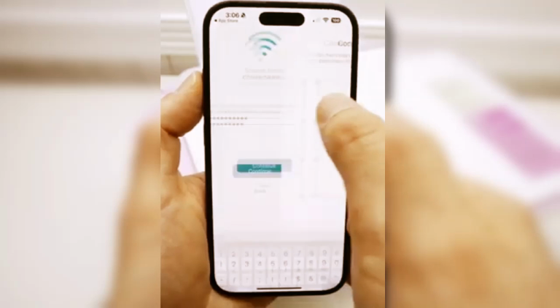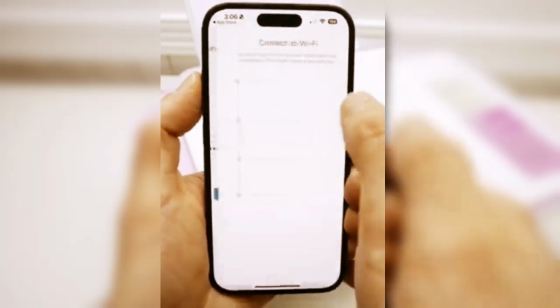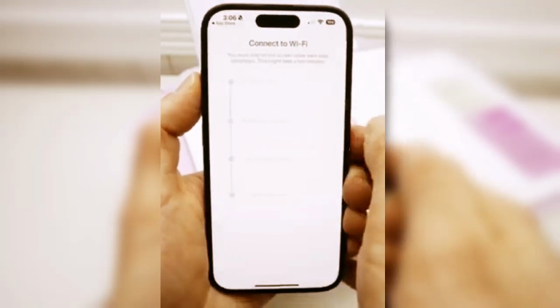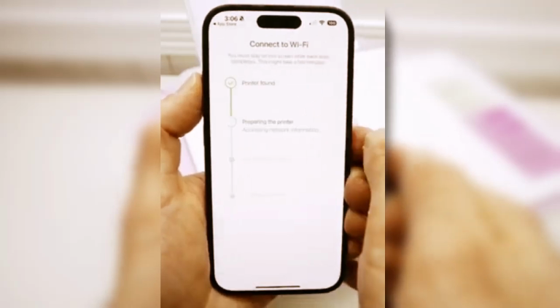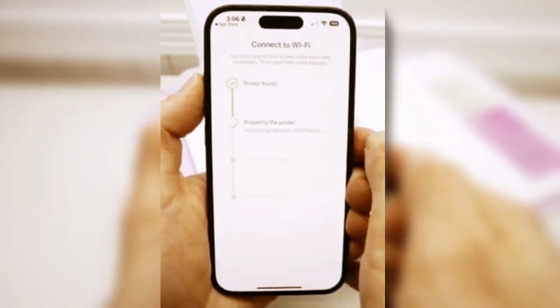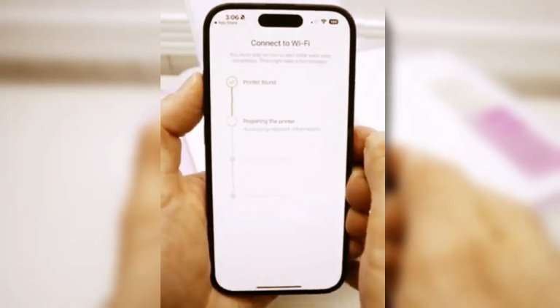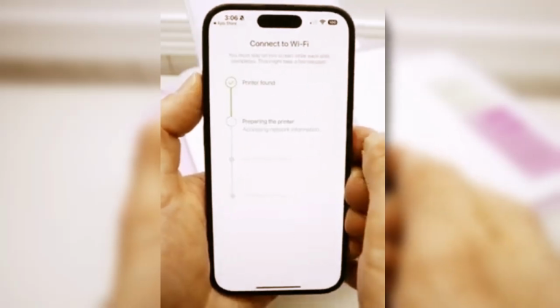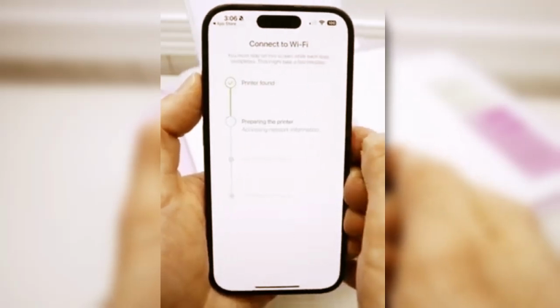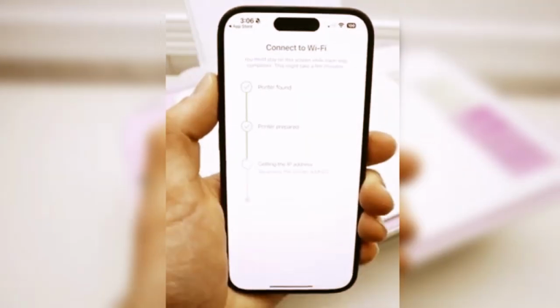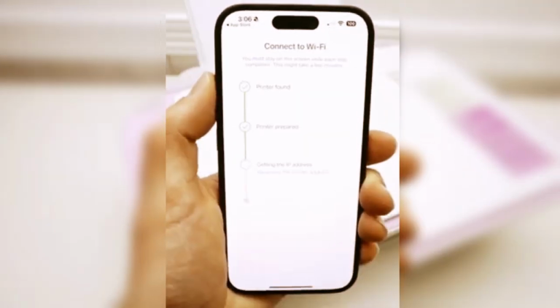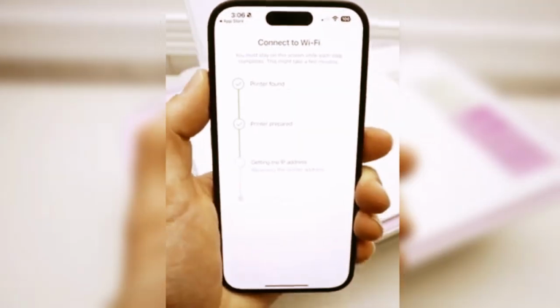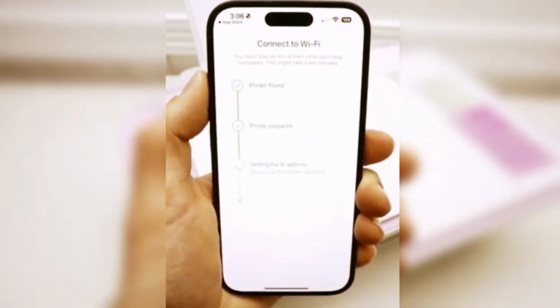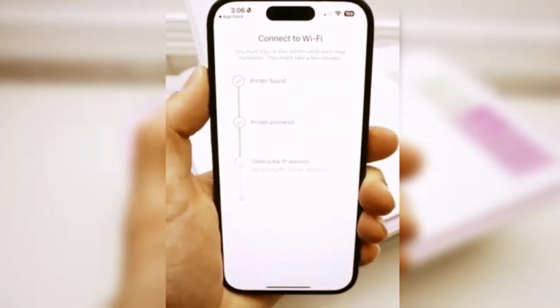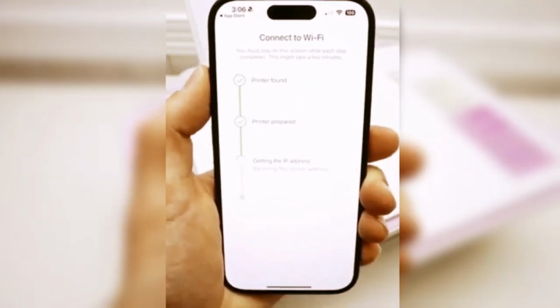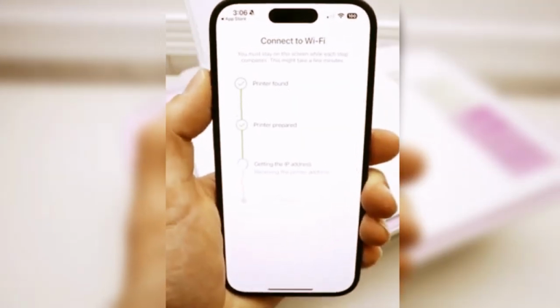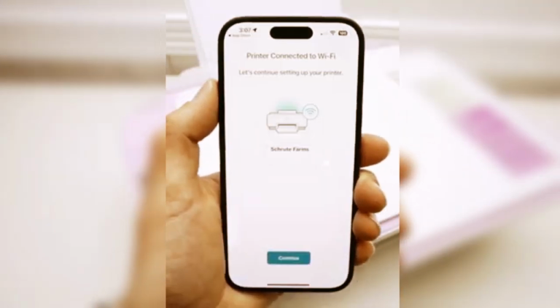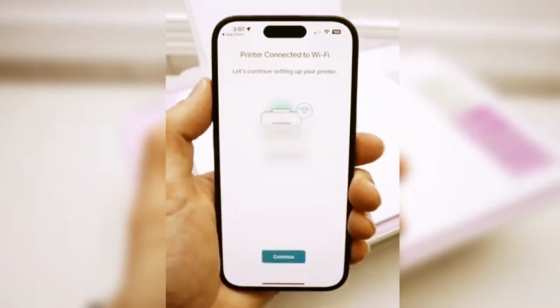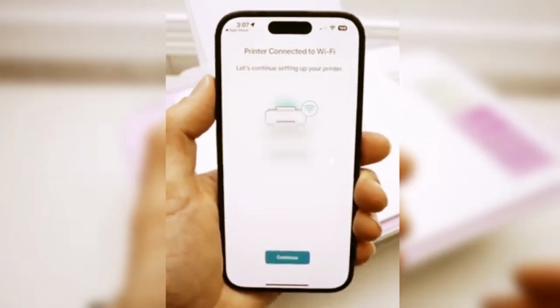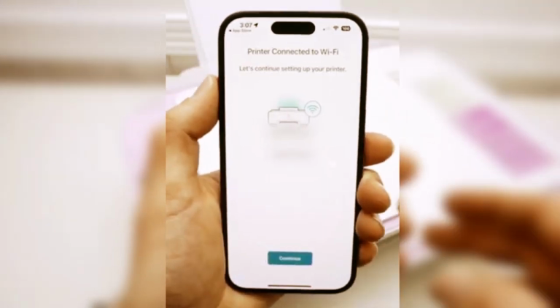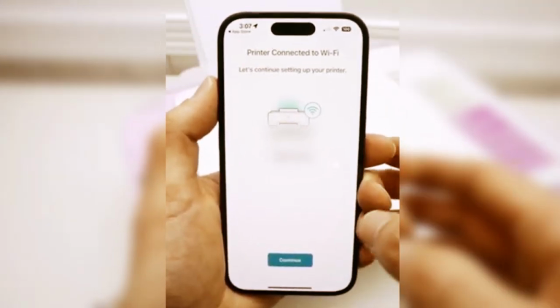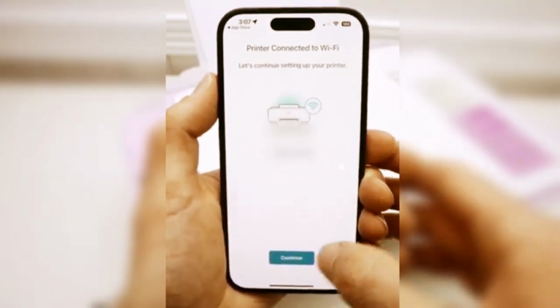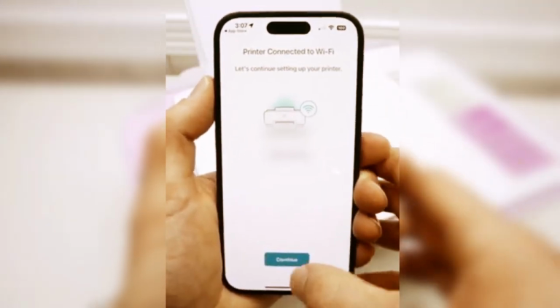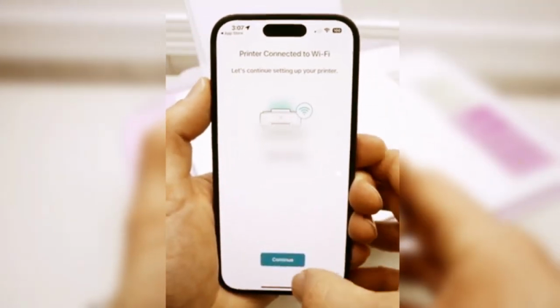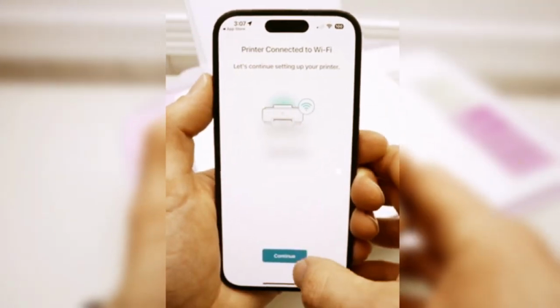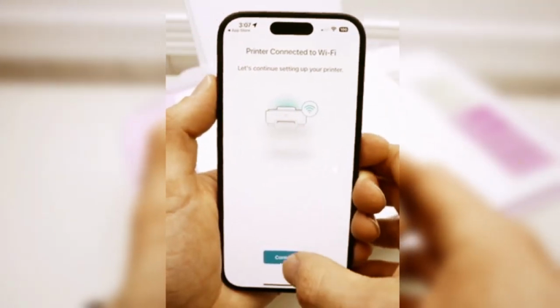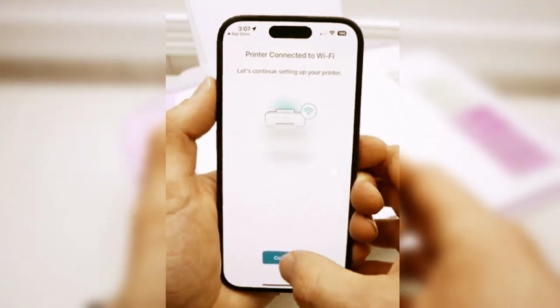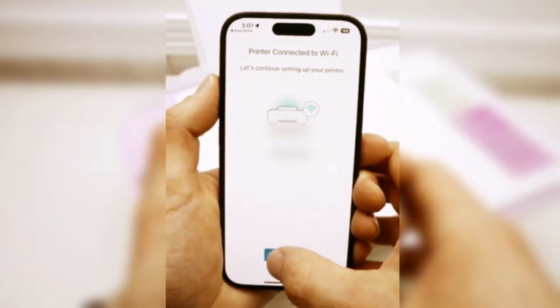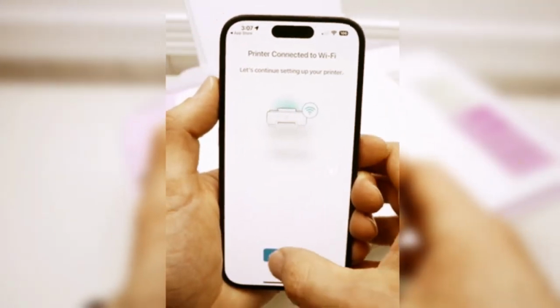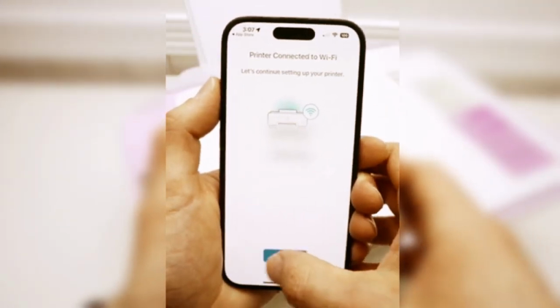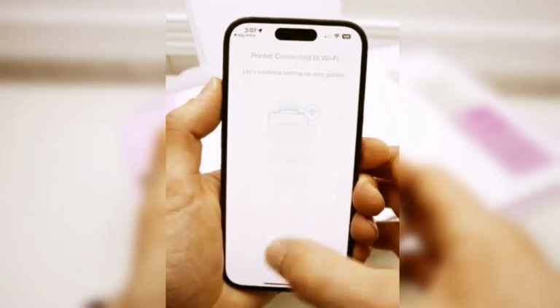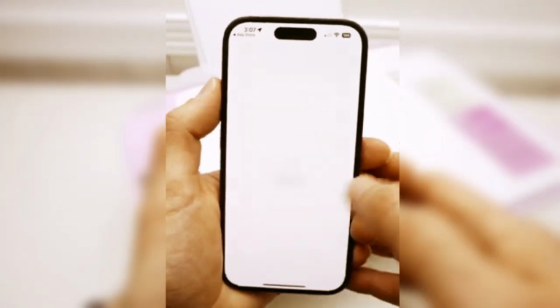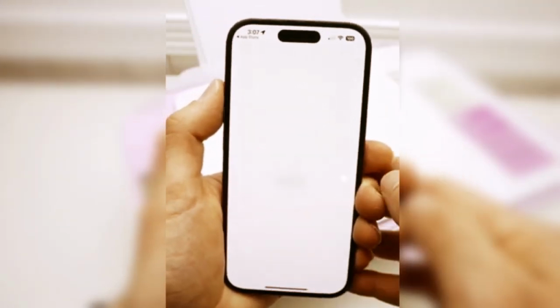Fill in the password and then connect. This process will take a few minutes. Tap on Continue. Your printer is now connected with Wi-Fi.